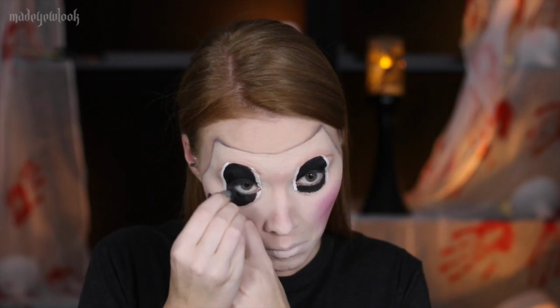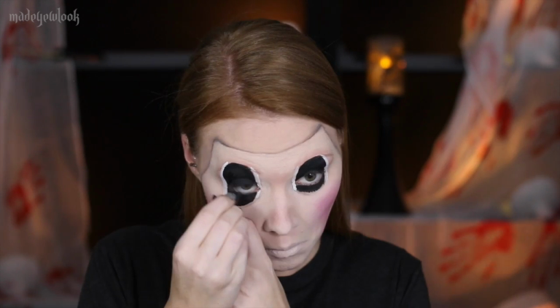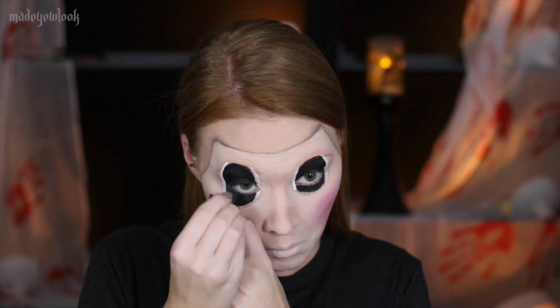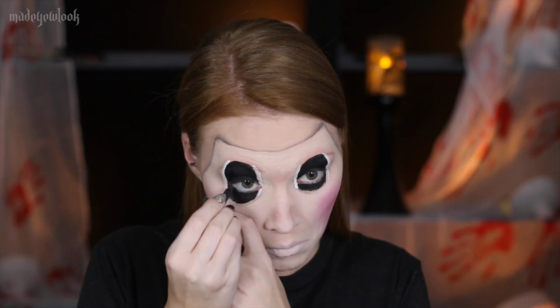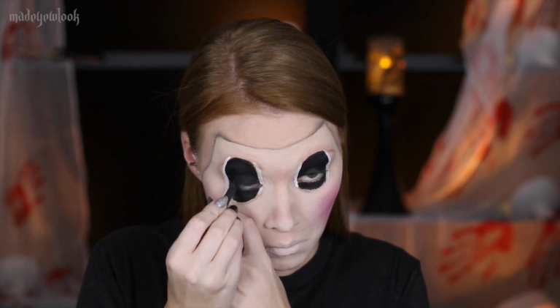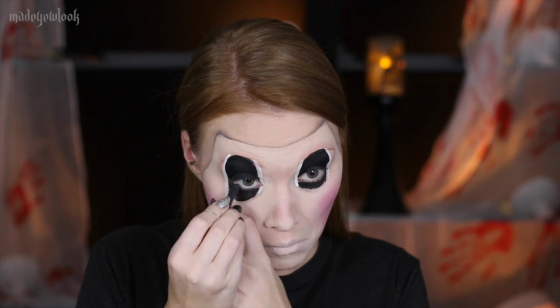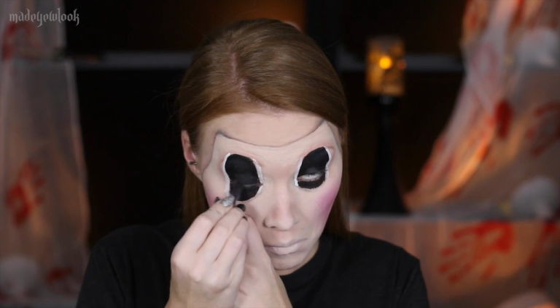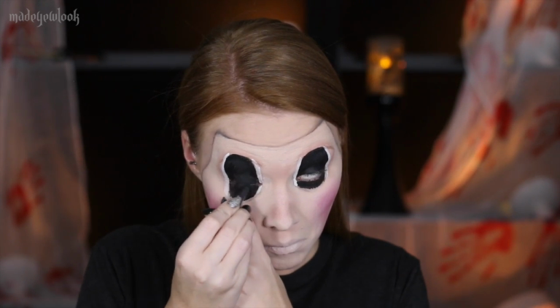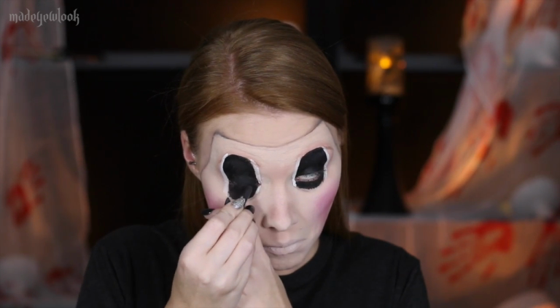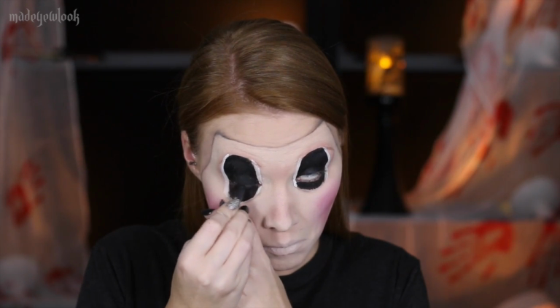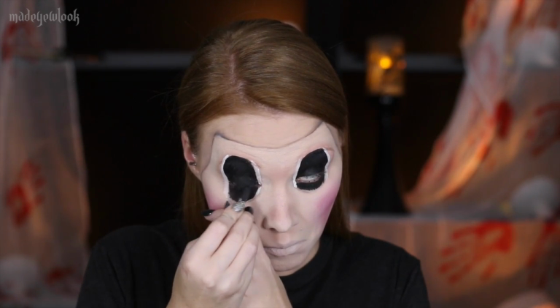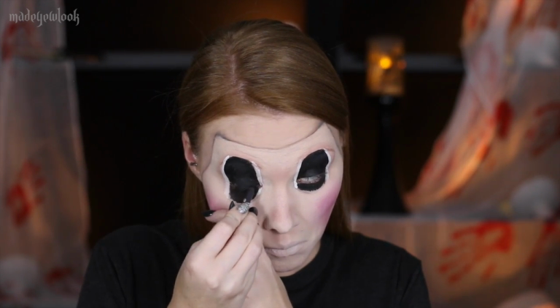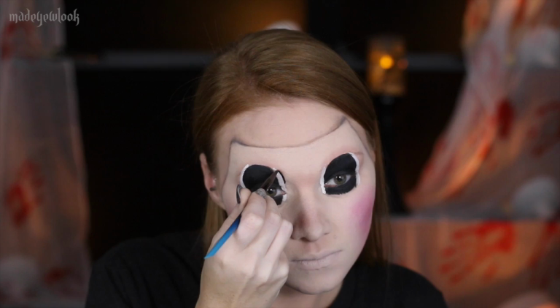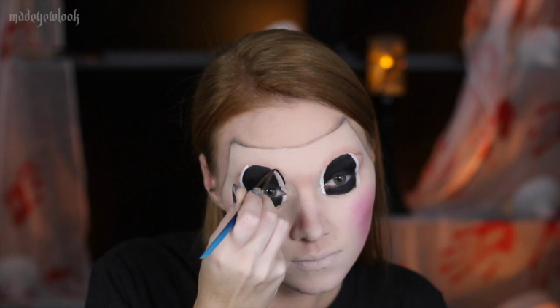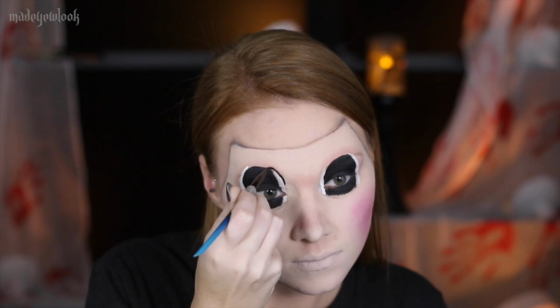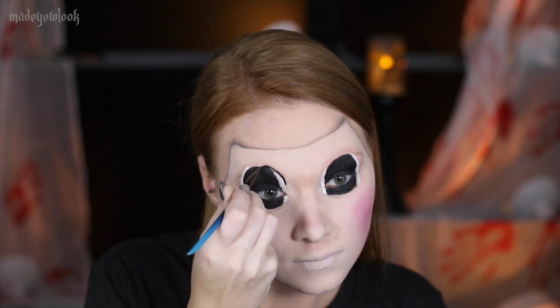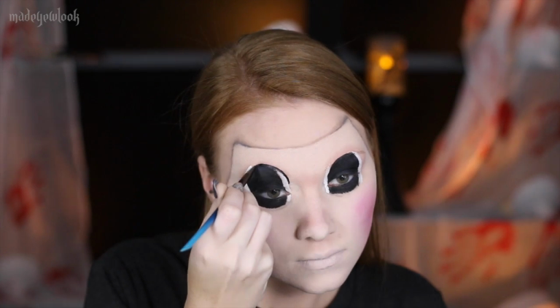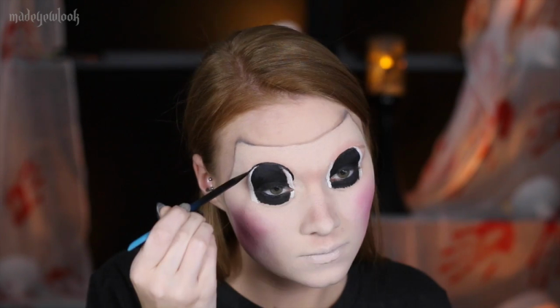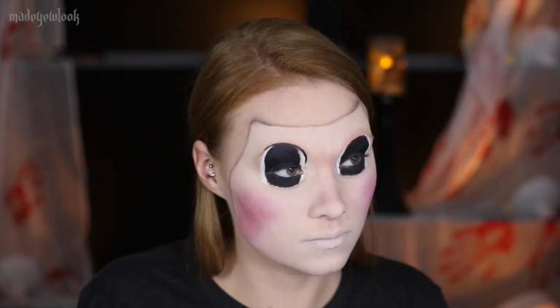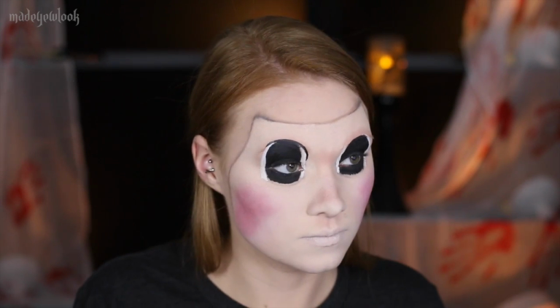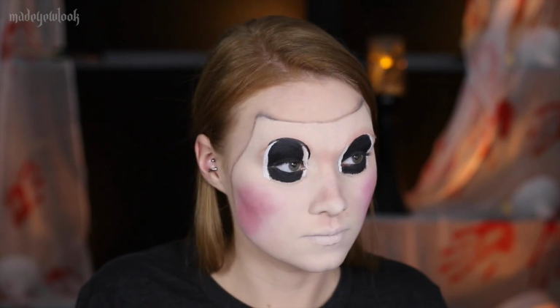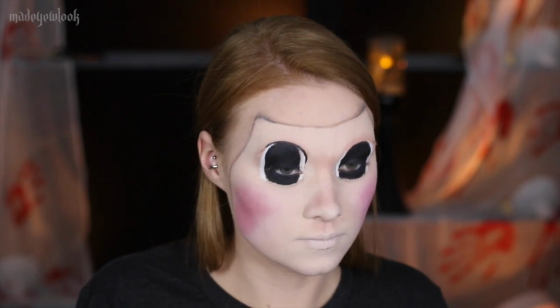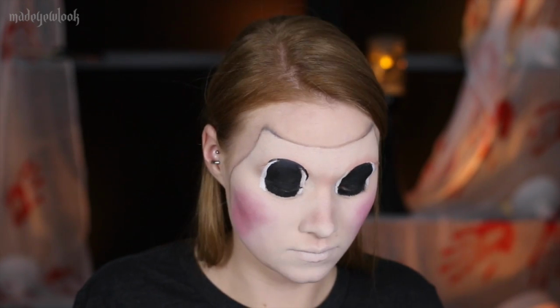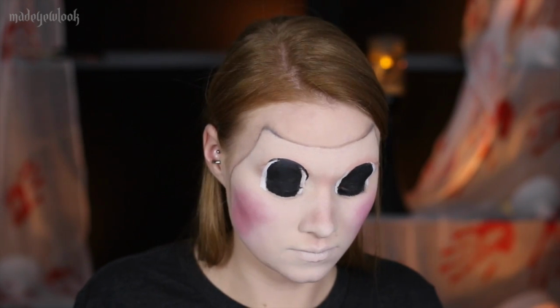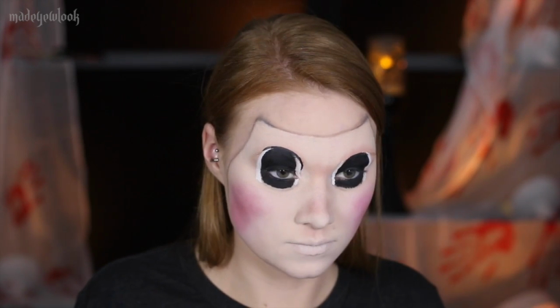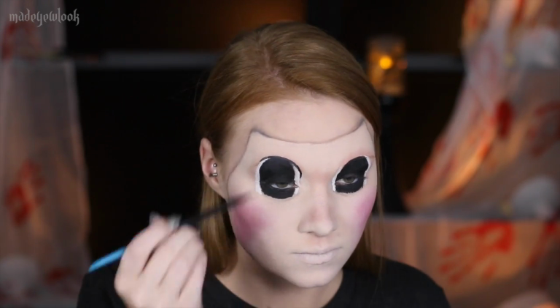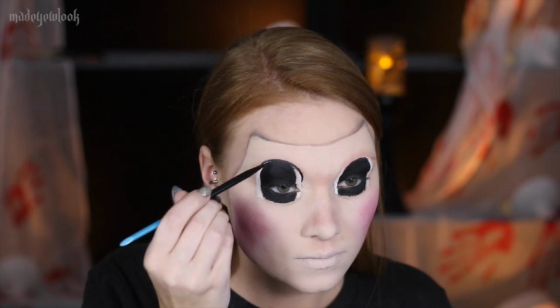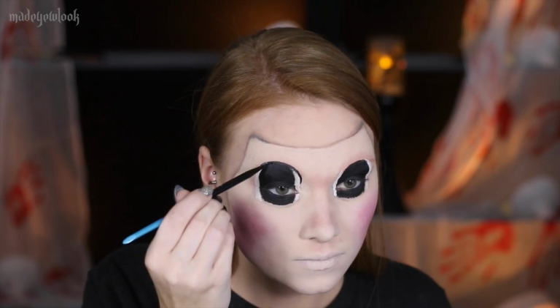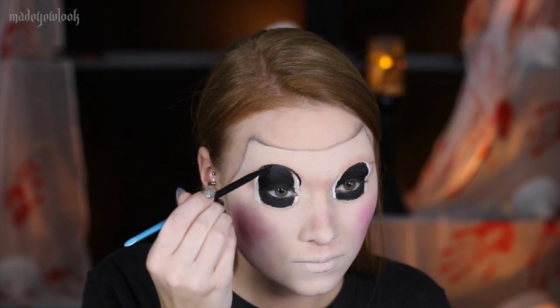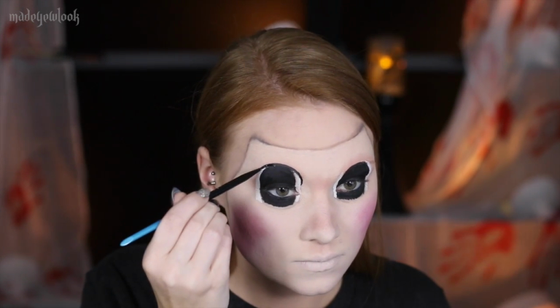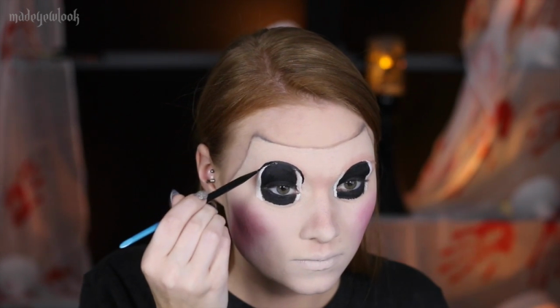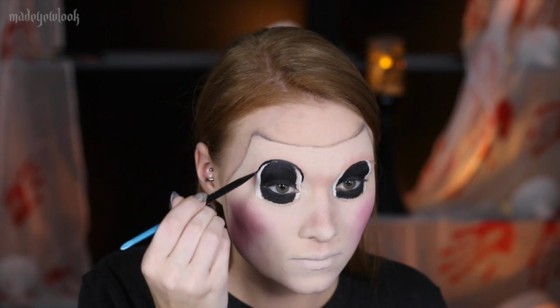Also line your eyes normally. Using body paint or black liquid liner, outline the top of your eyes as well as give yourself some eyelashes.